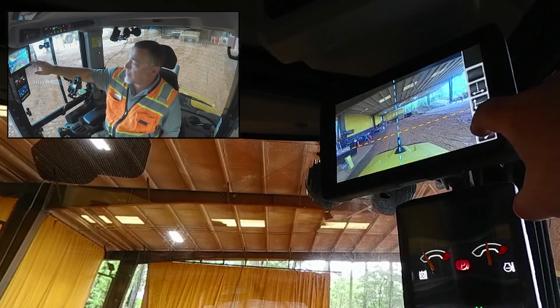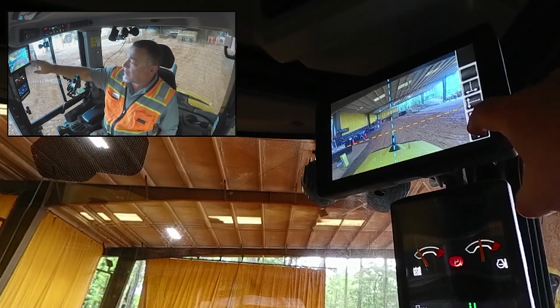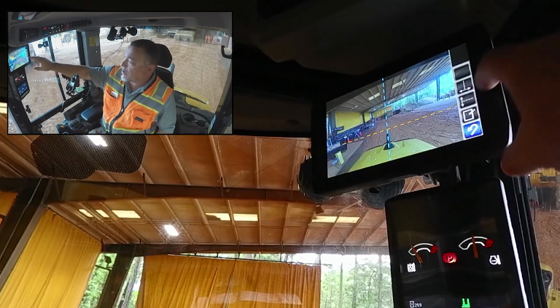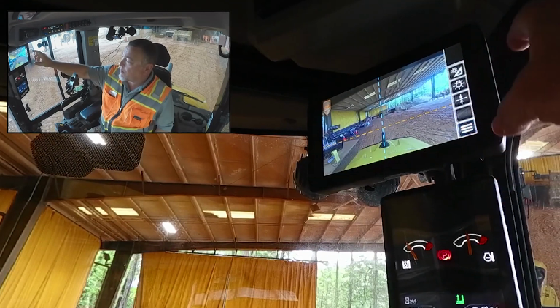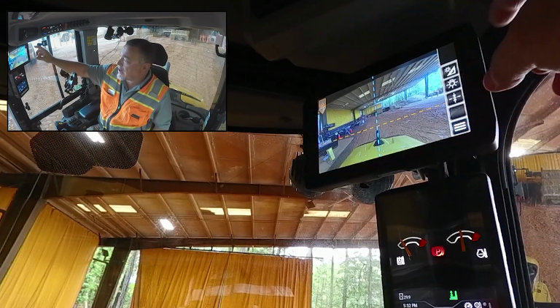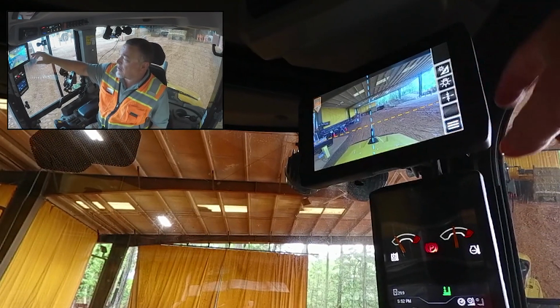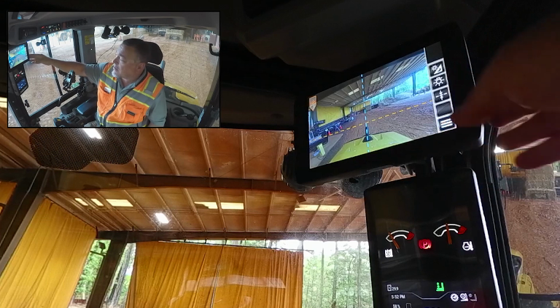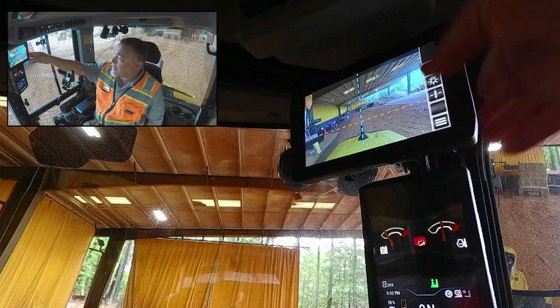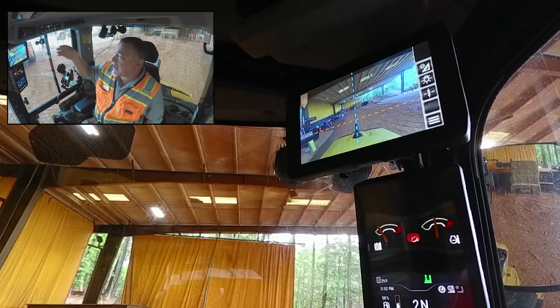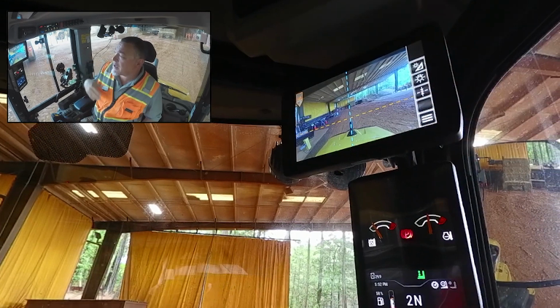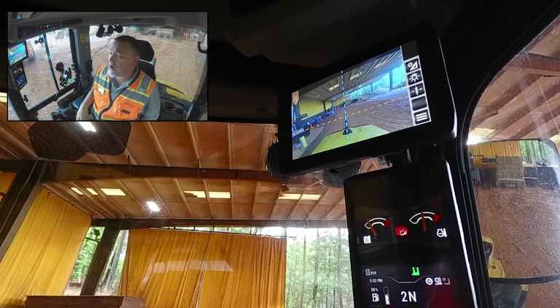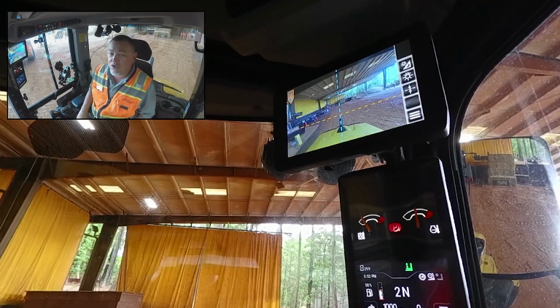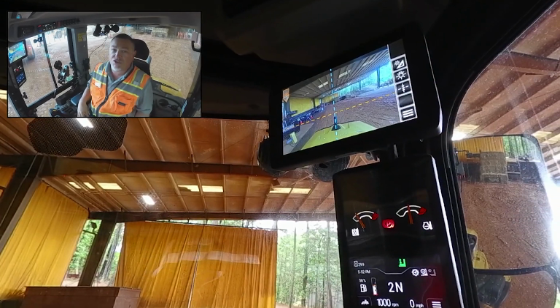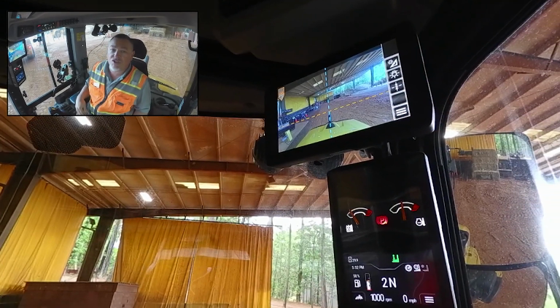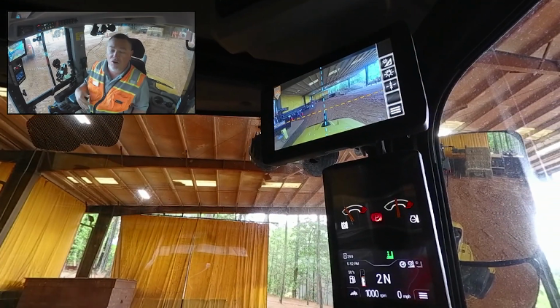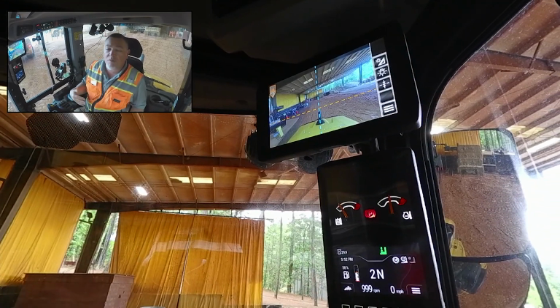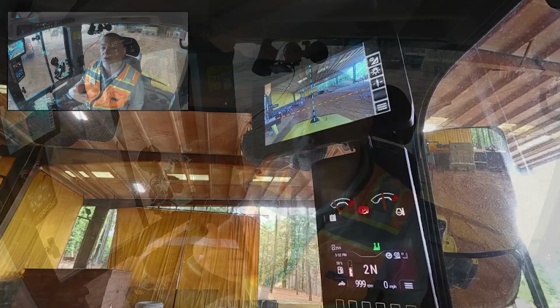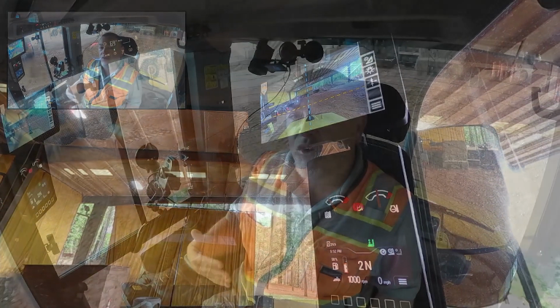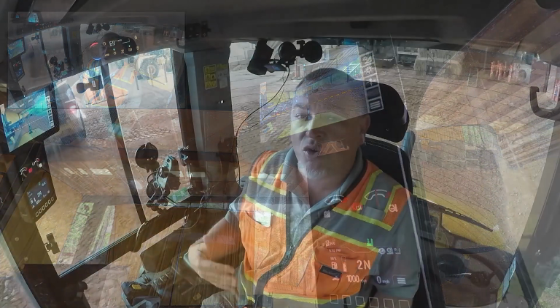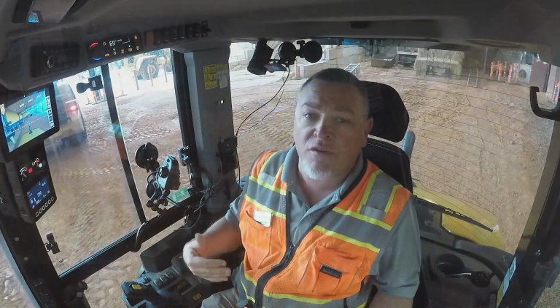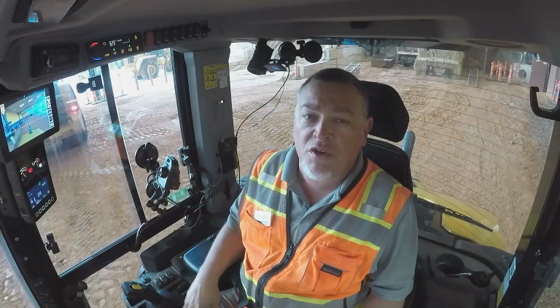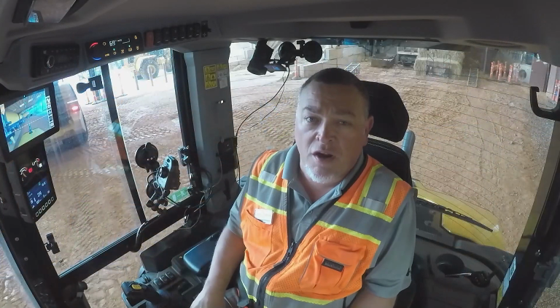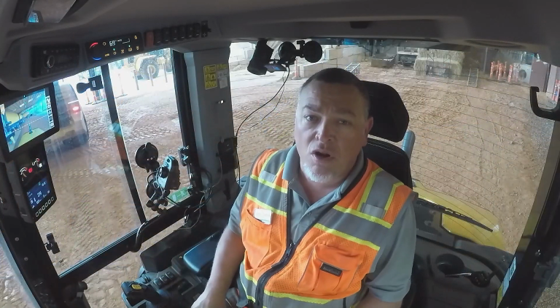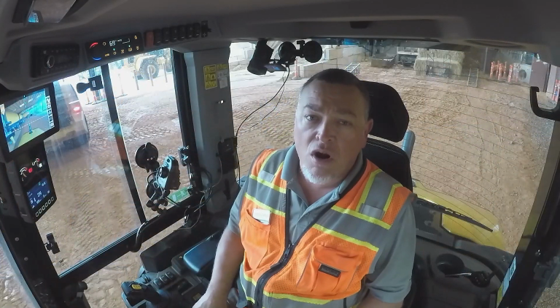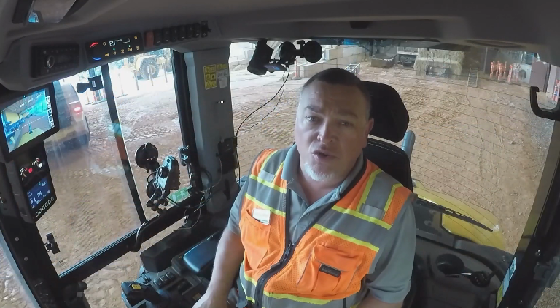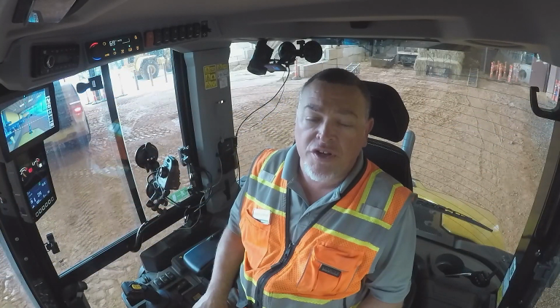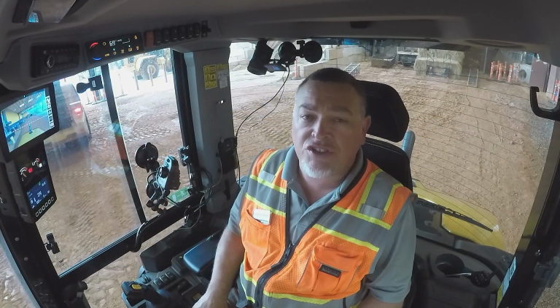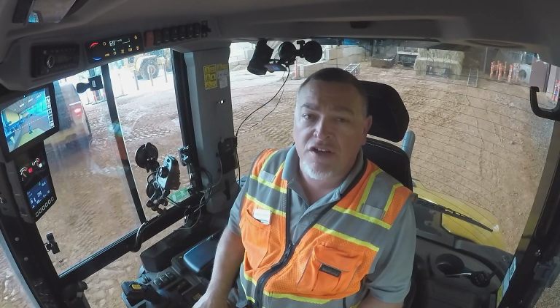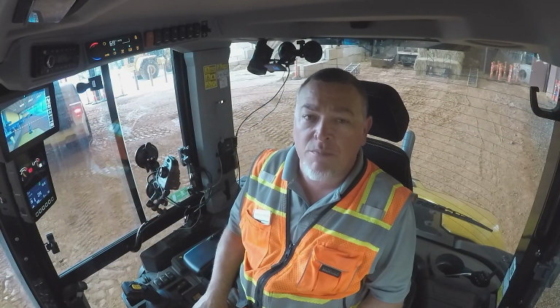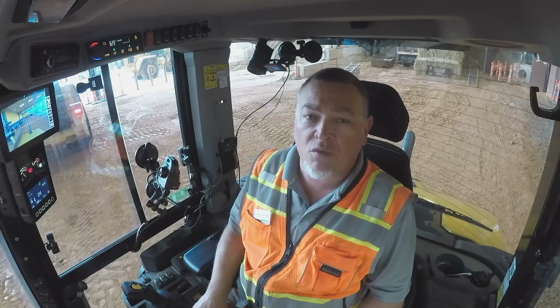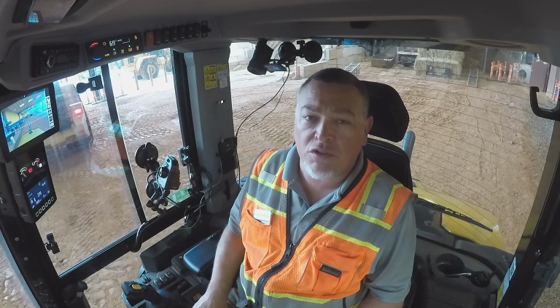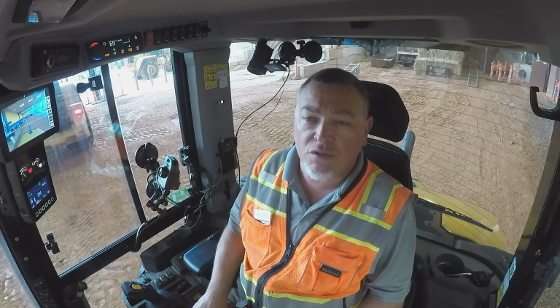And that is how you adjust your optional front or rear view camera on your next-gen compact wheel loader.